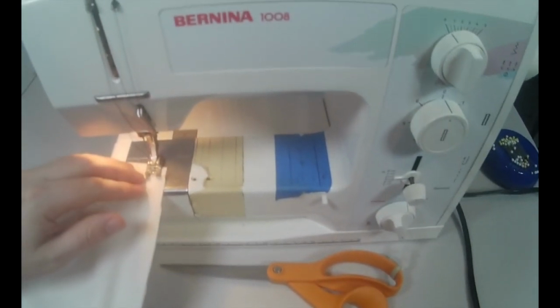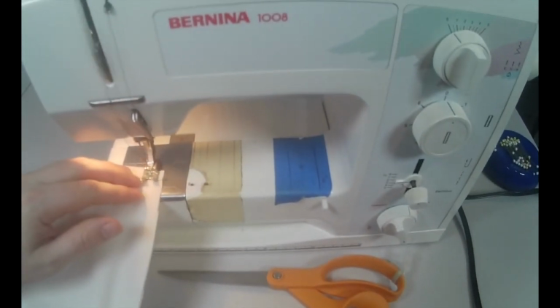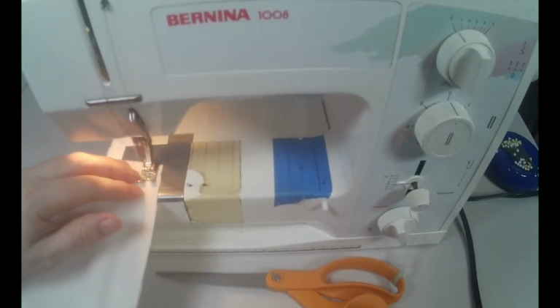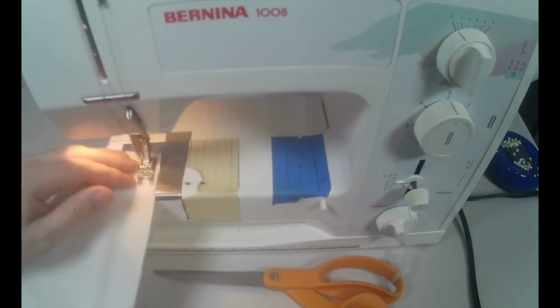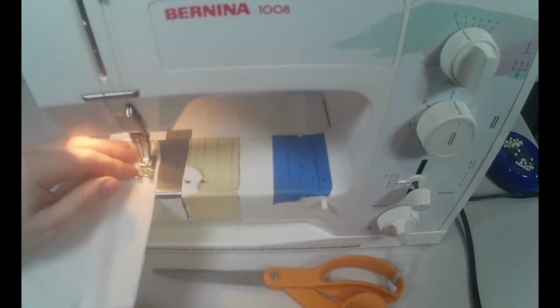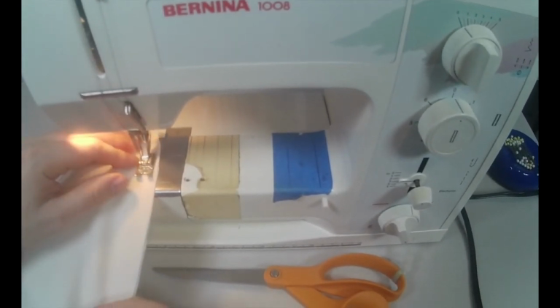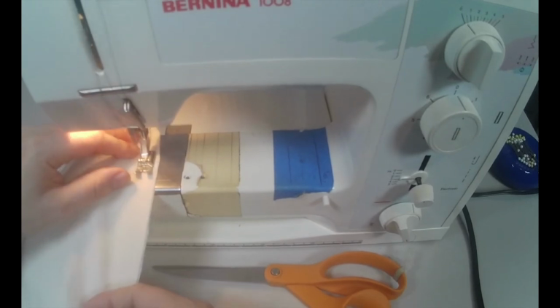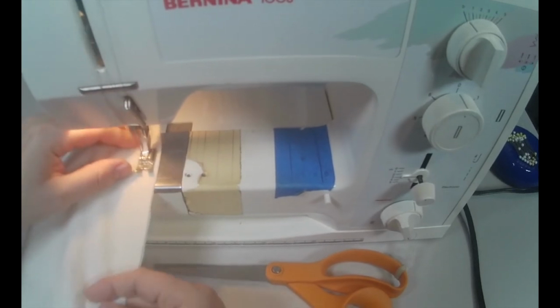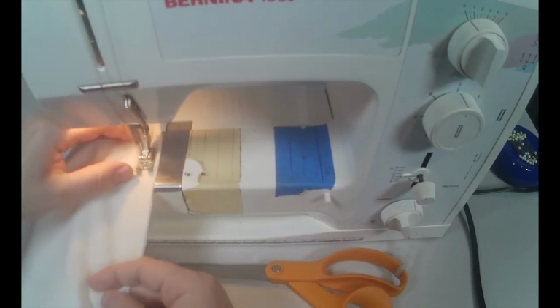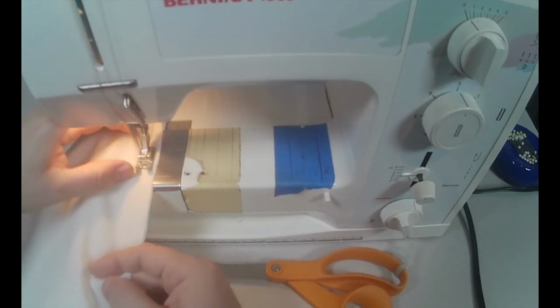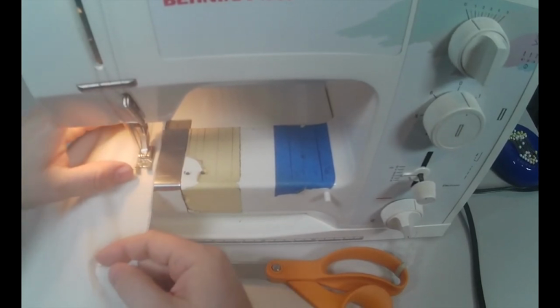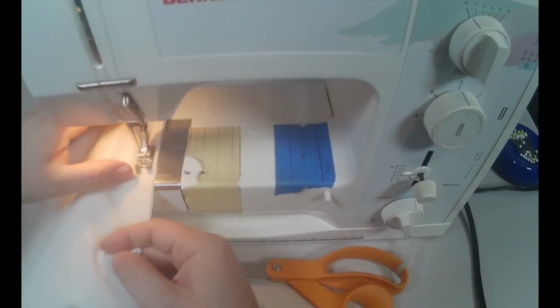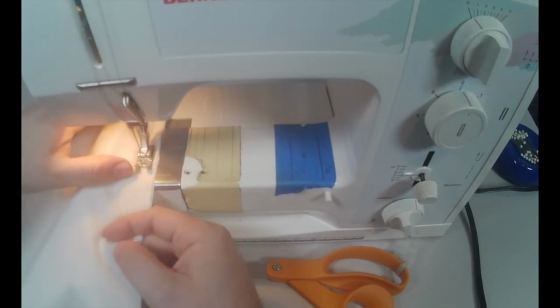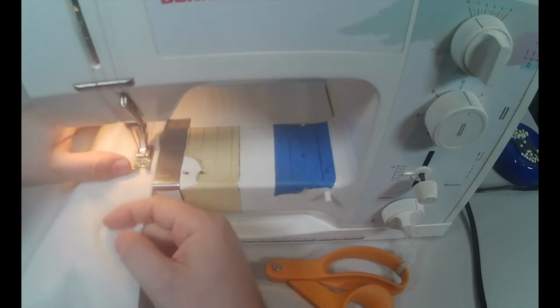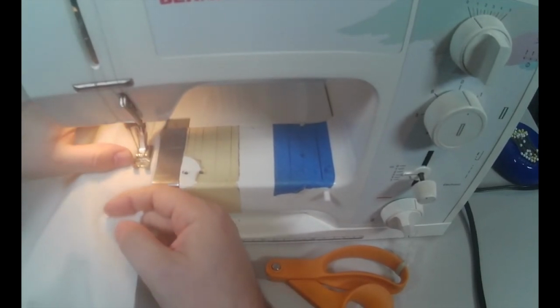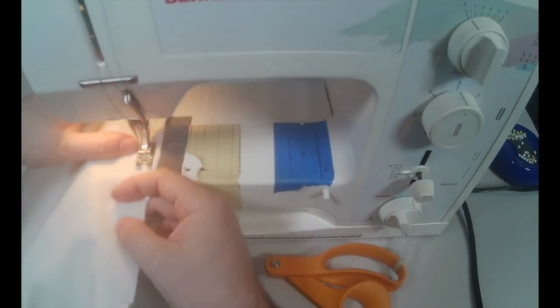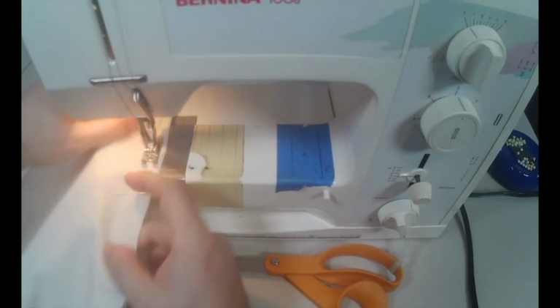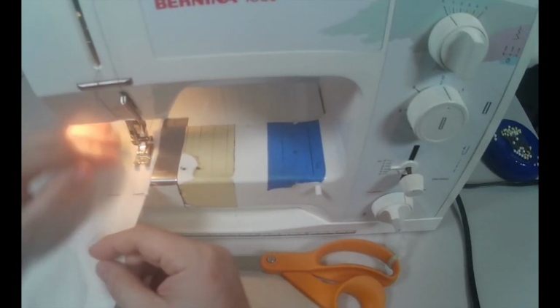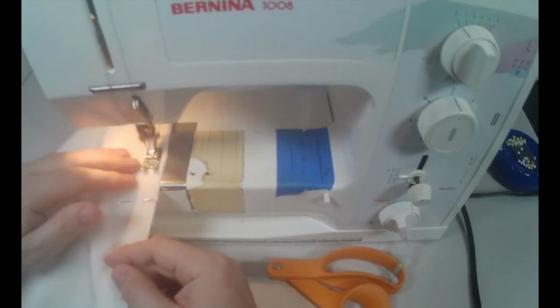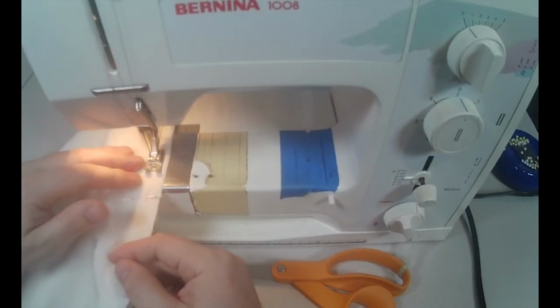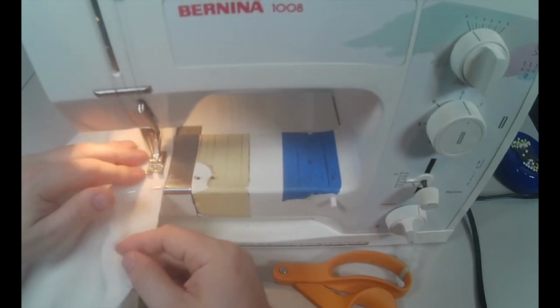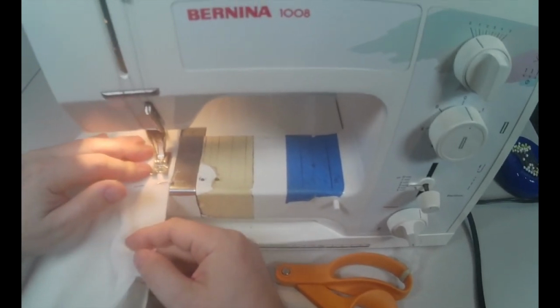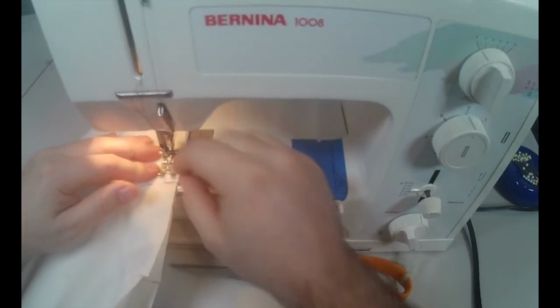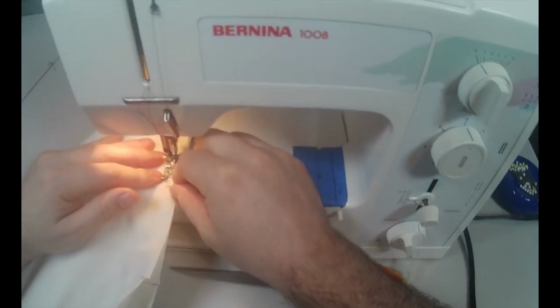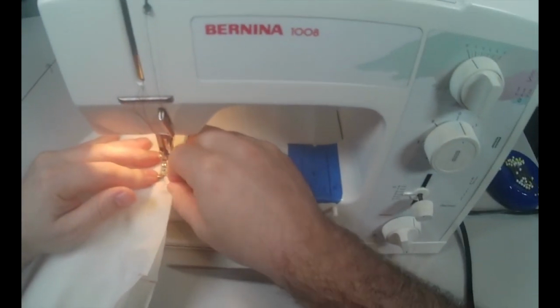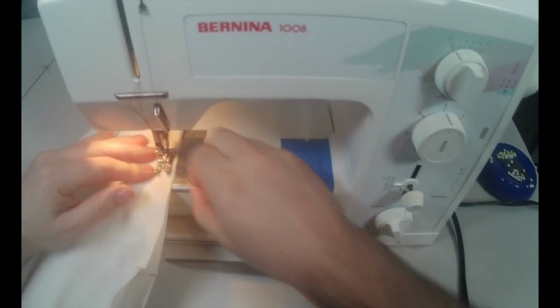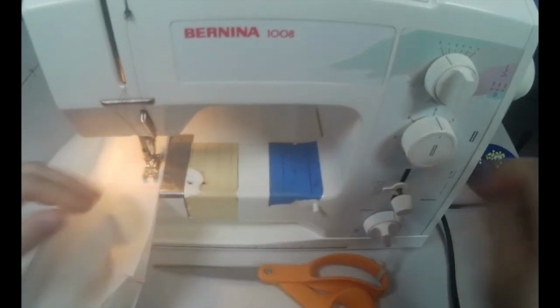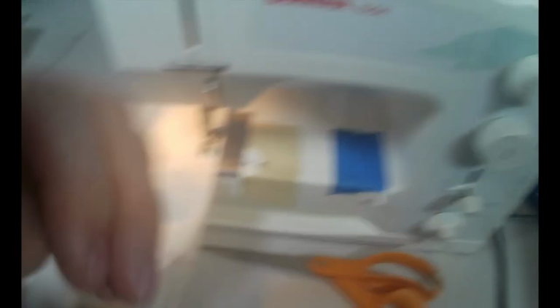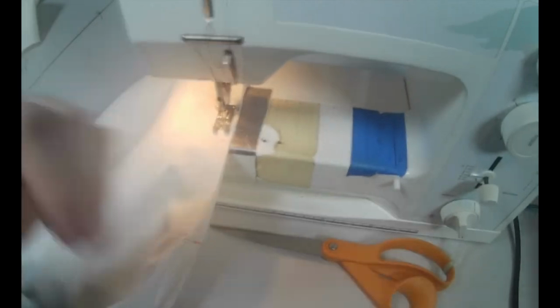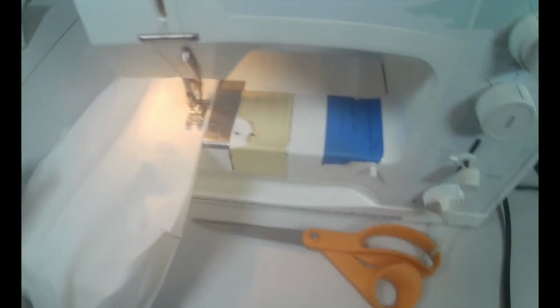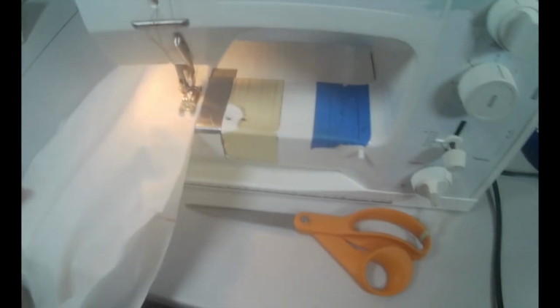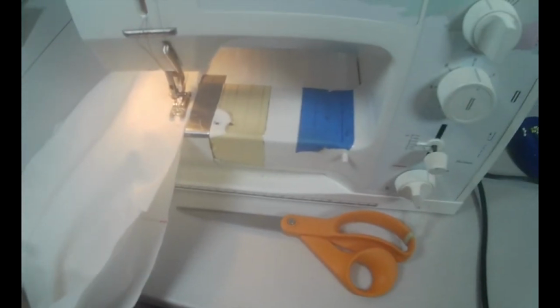Stay stitching can have more than one use — it's actually very useful for marking exactly where the seam allowance begins. The inseam has been stitched; let's go ahead and stitch the side seam. Again, that's a half inch as well, and you'll back tack at the beginning.